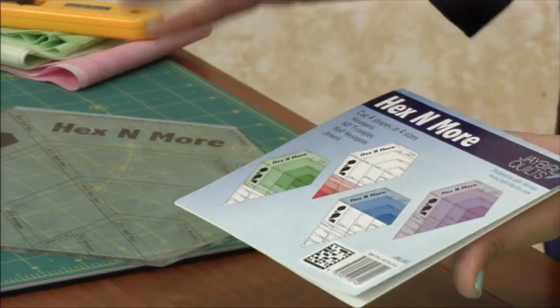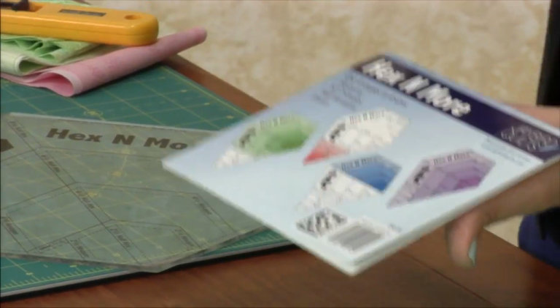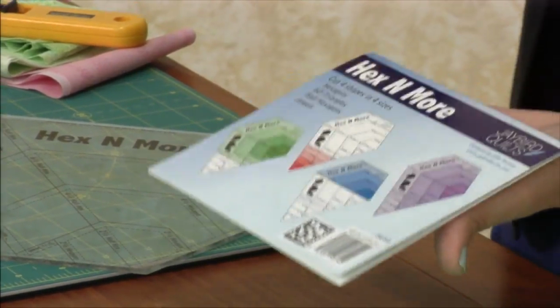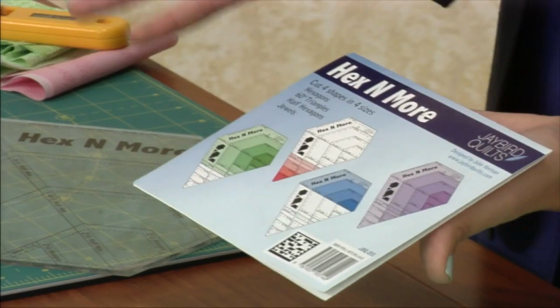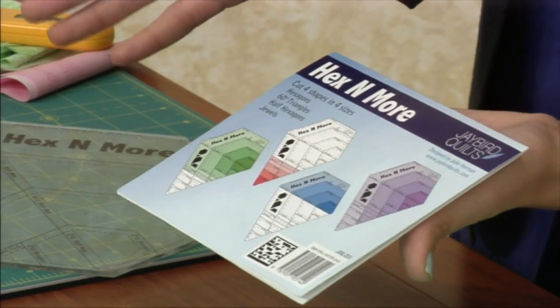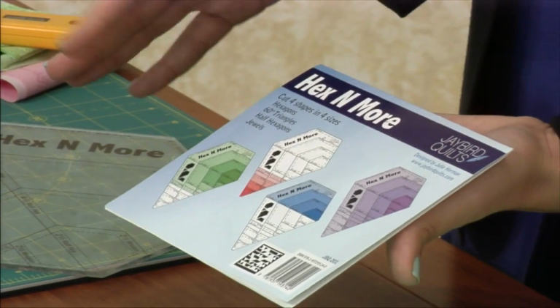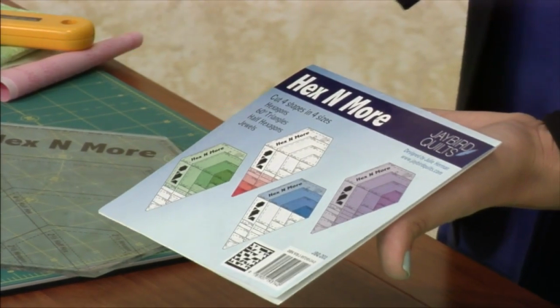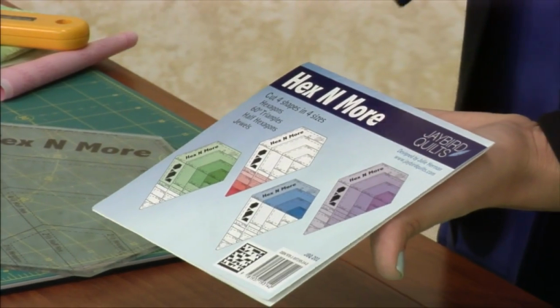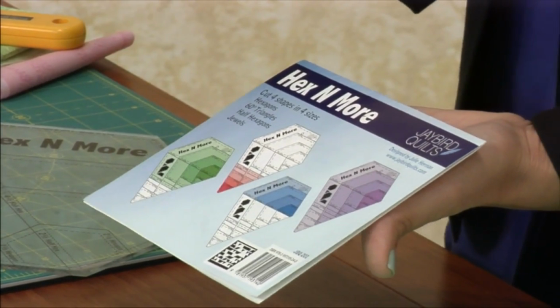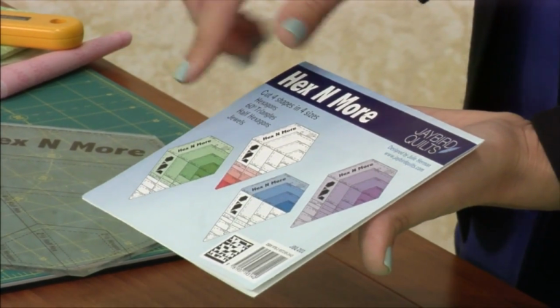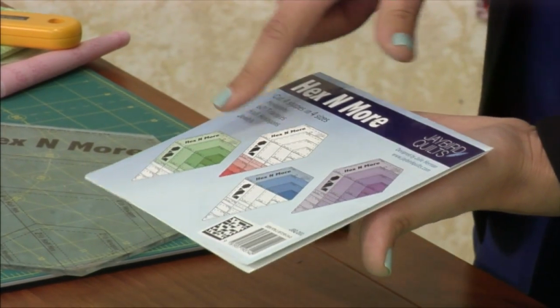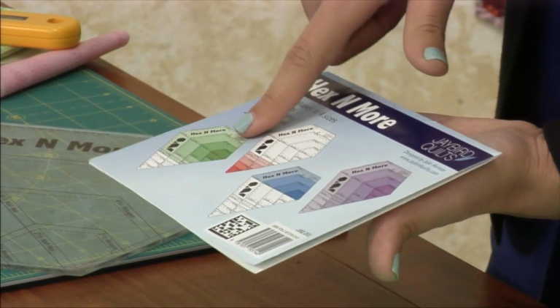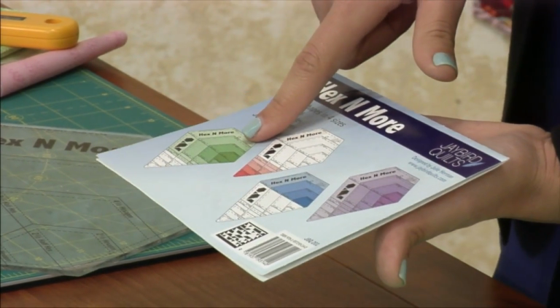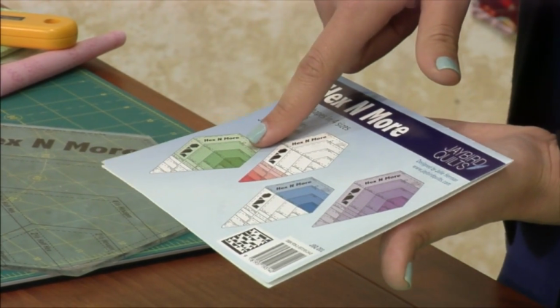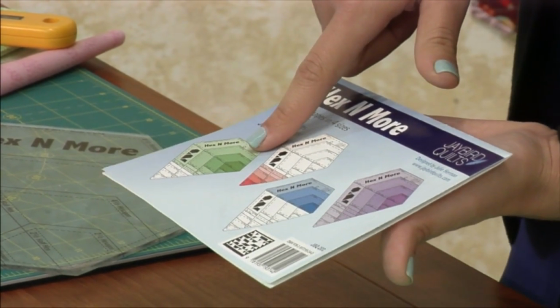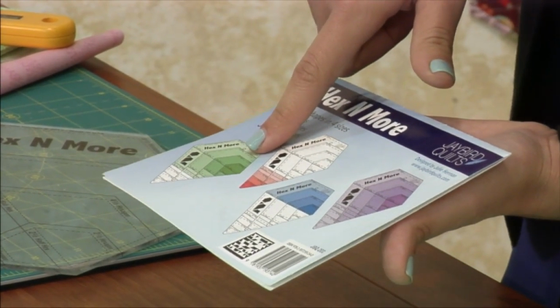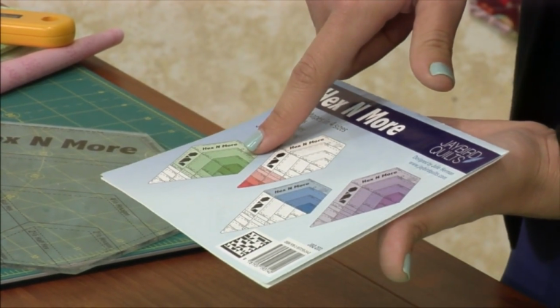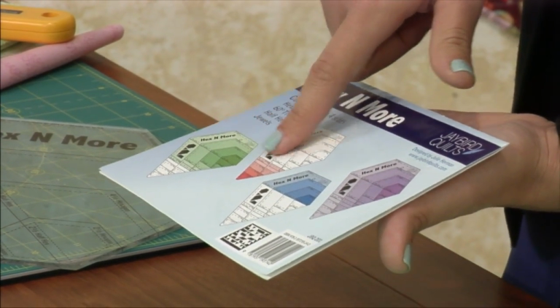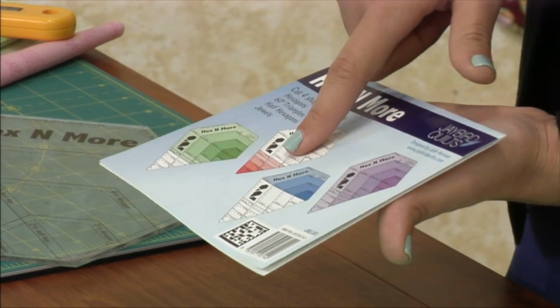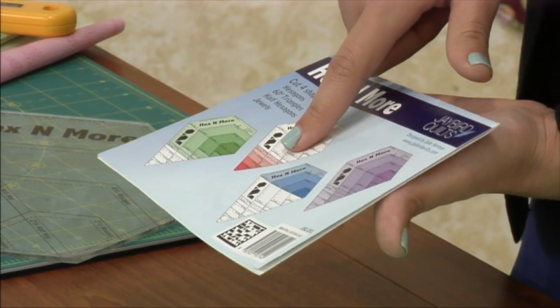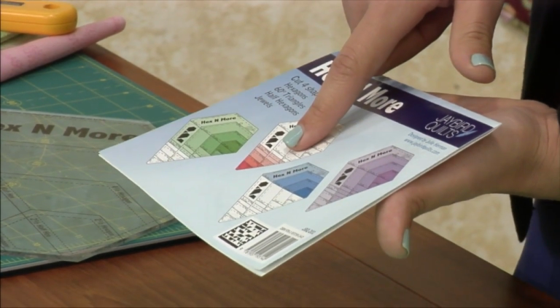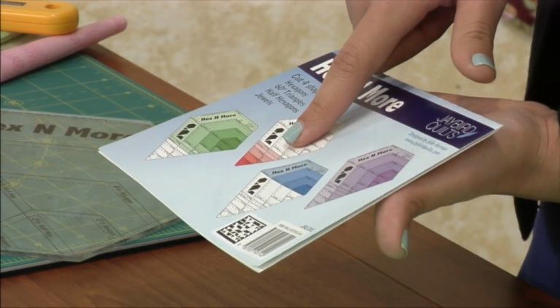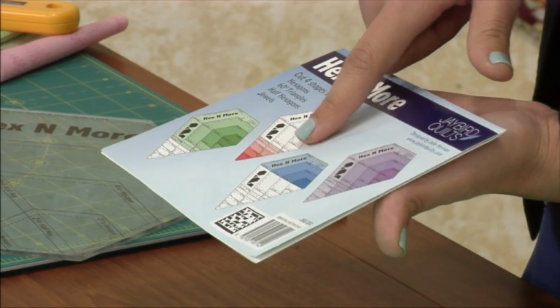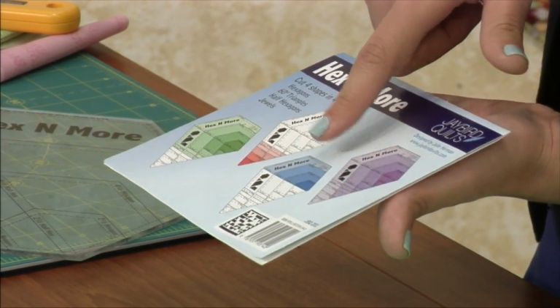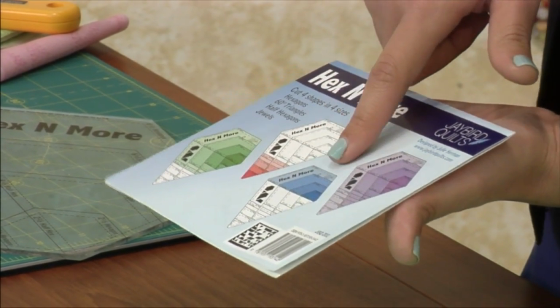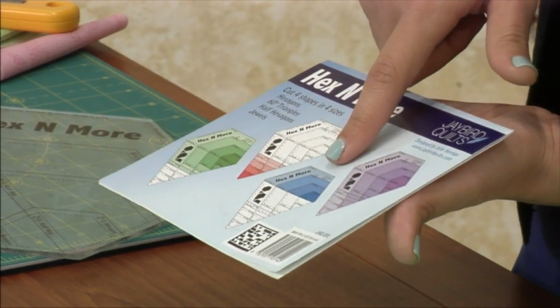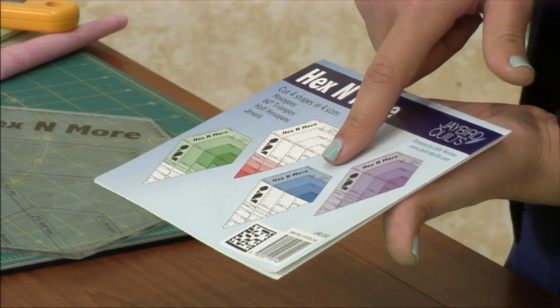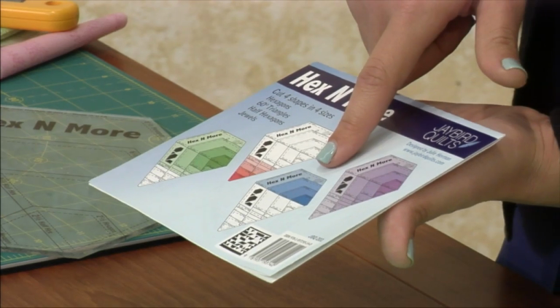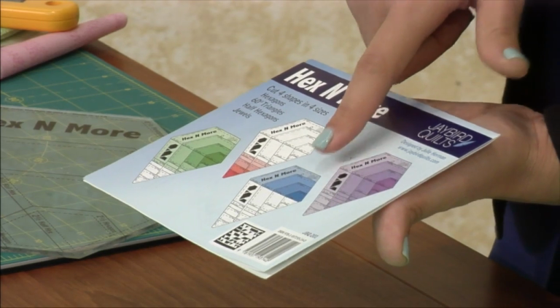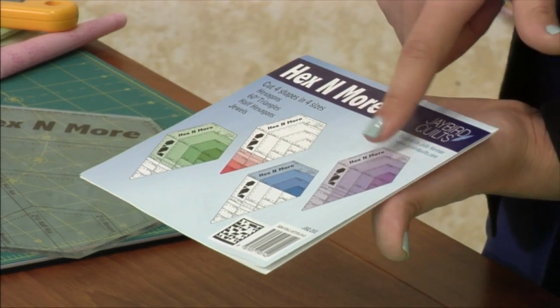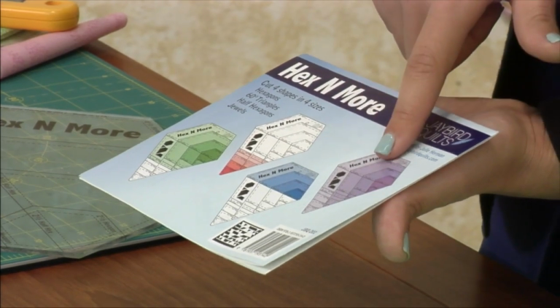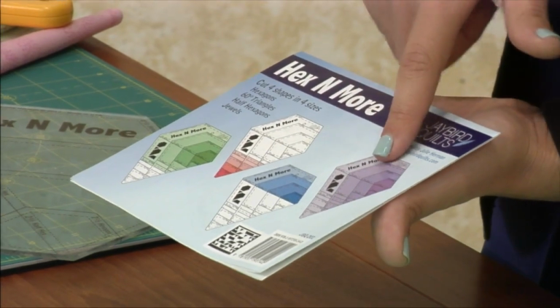There are four different shapes, each one in four sizes: hexagon, triangle, half hexagon, and jewel.